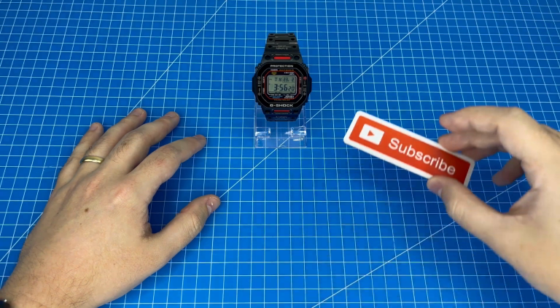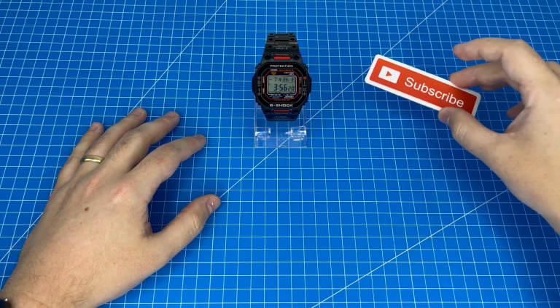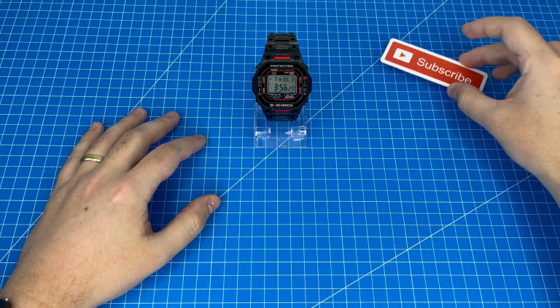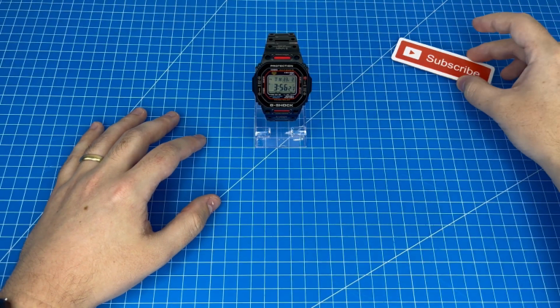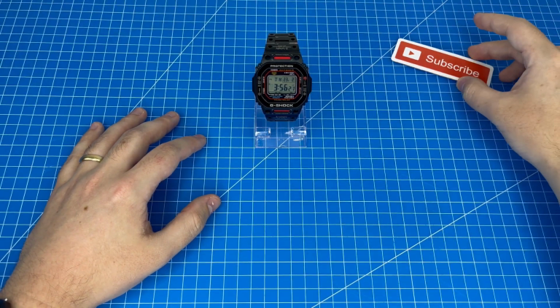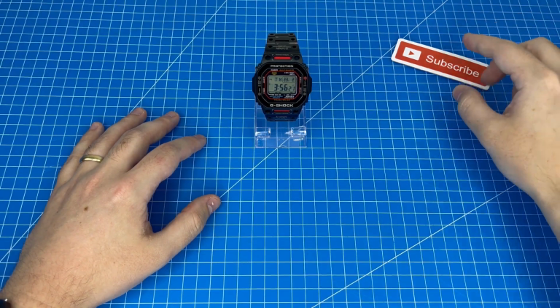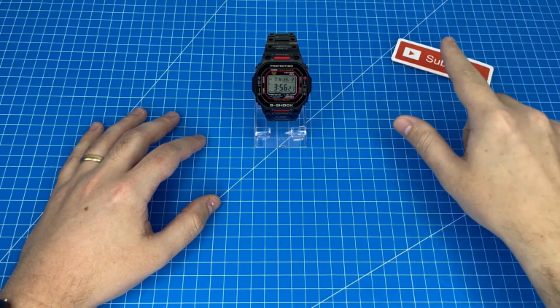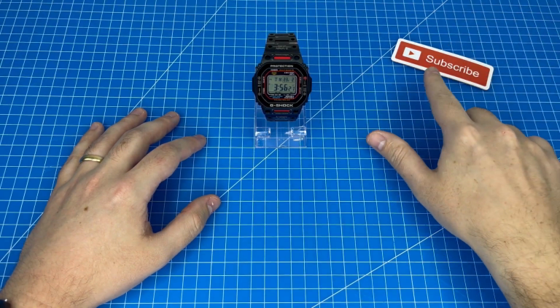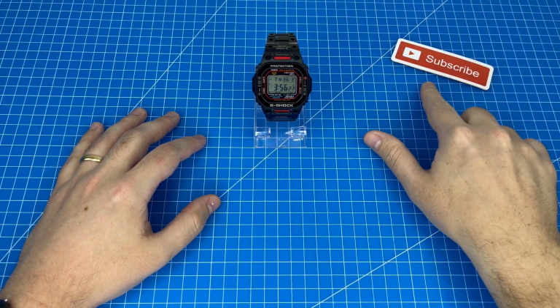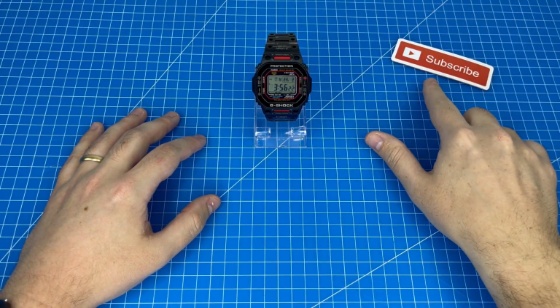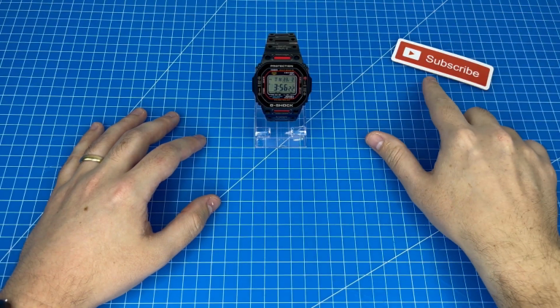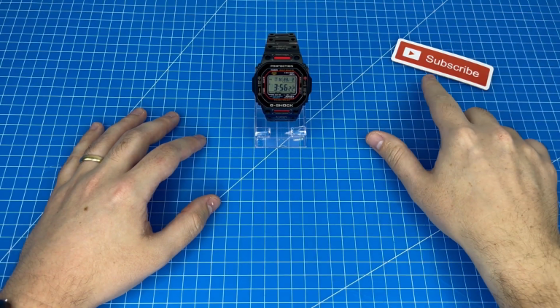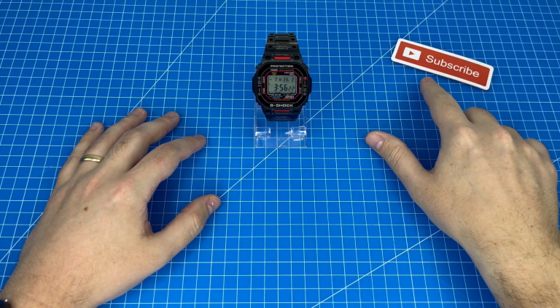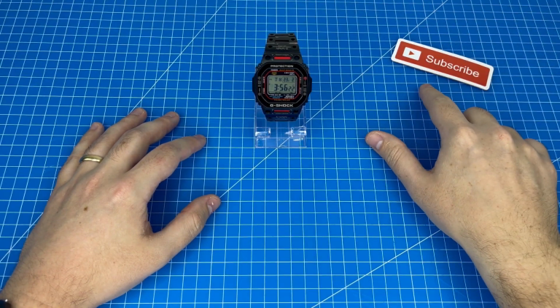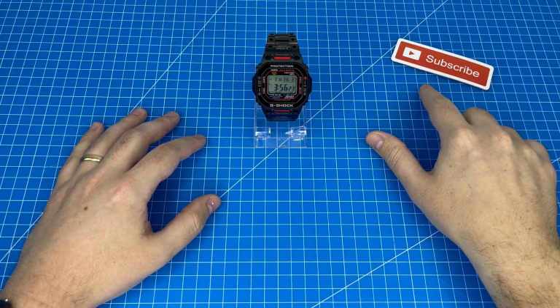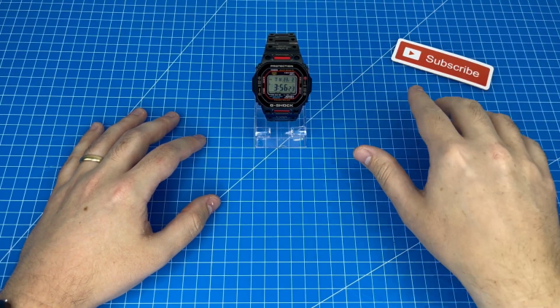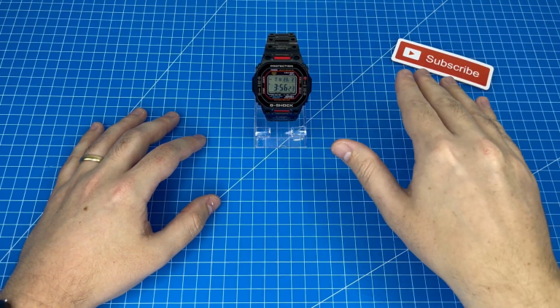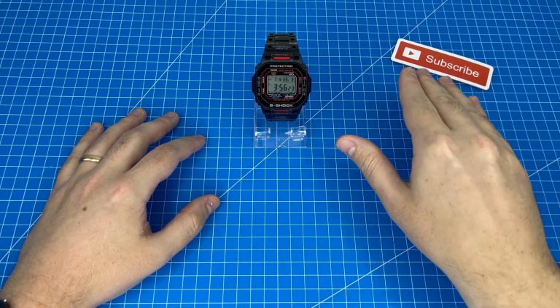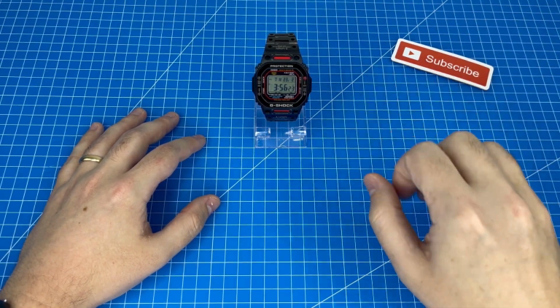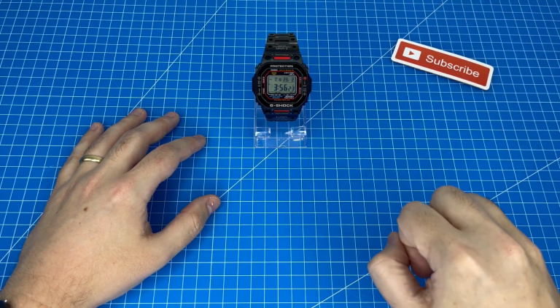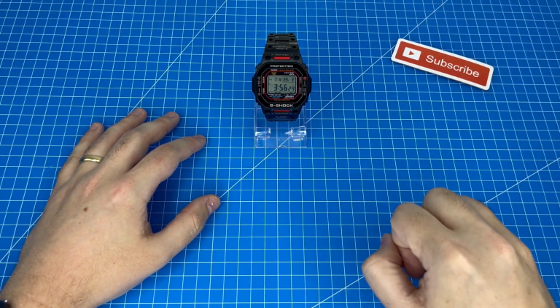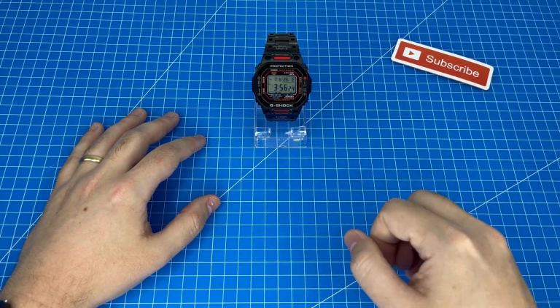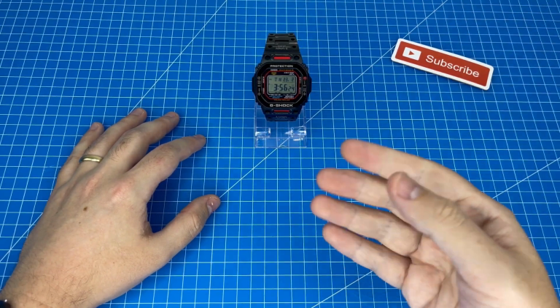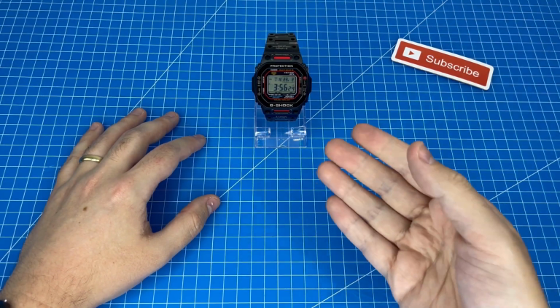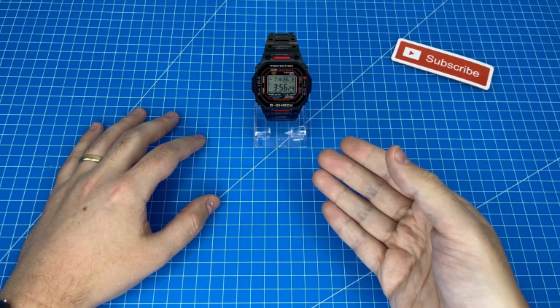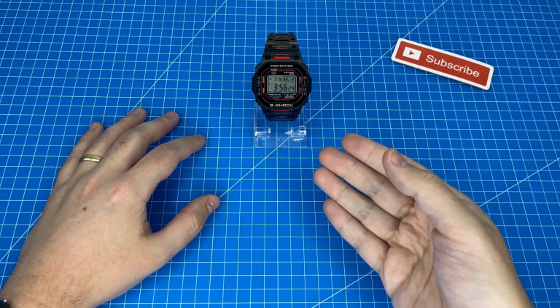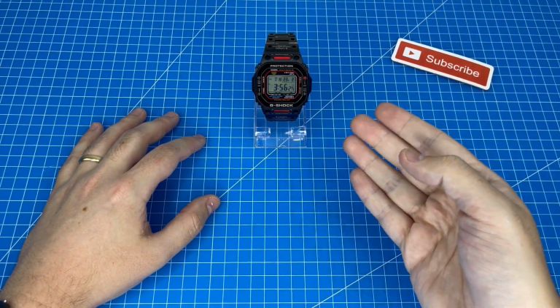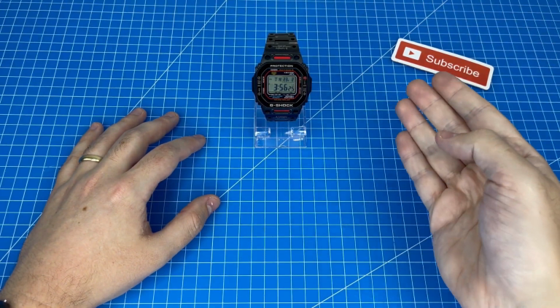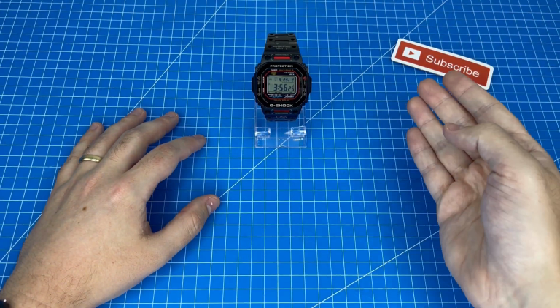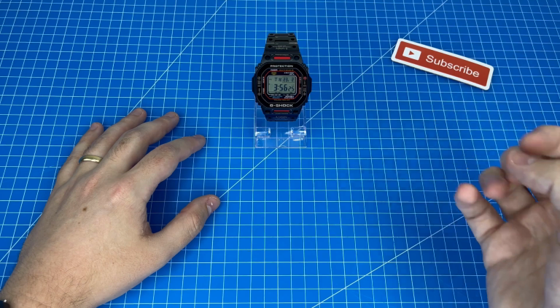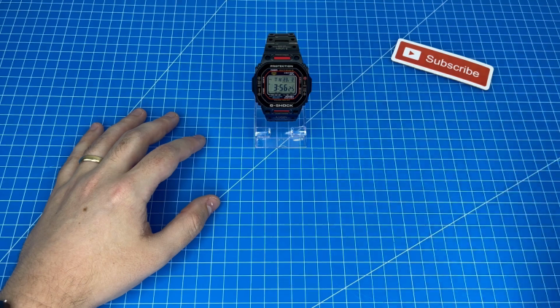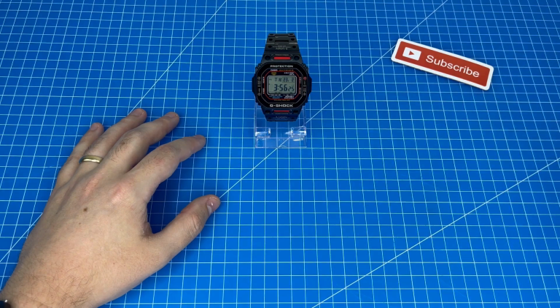I want to make sure that you are subscribed so that you don't miss out on our next watch tips and tricks.